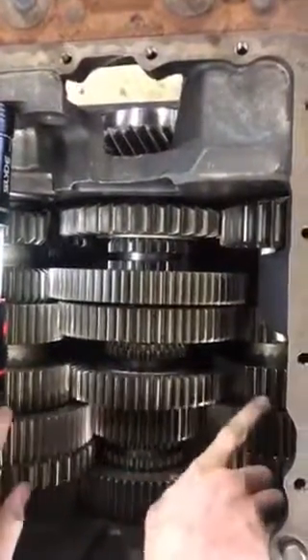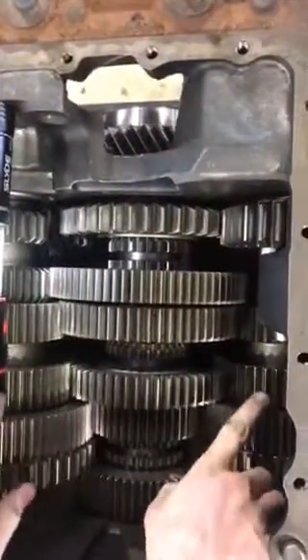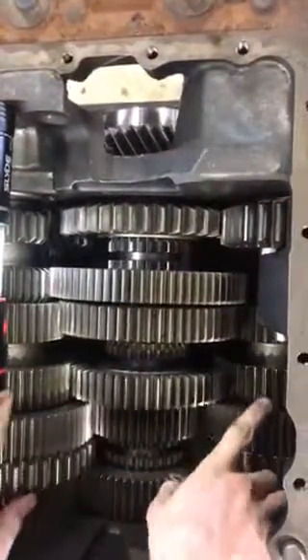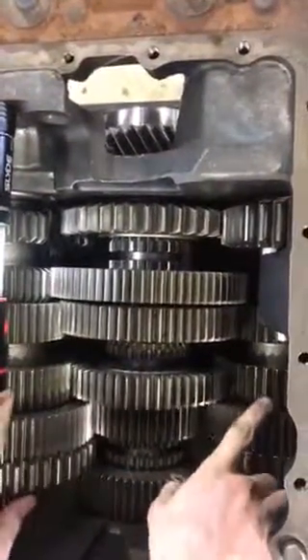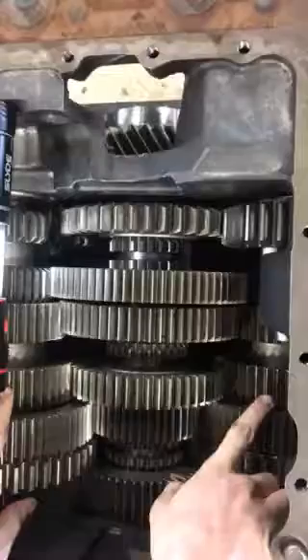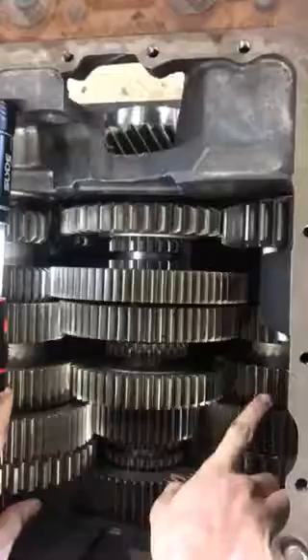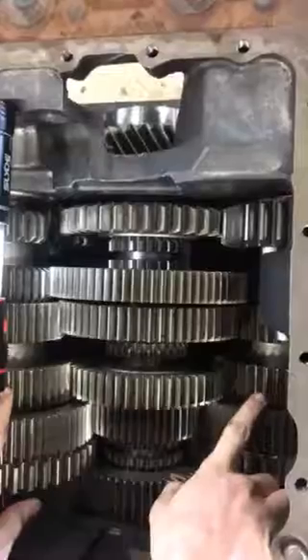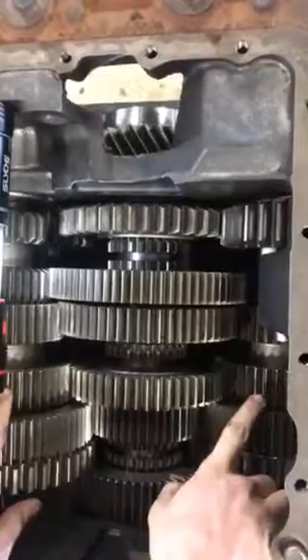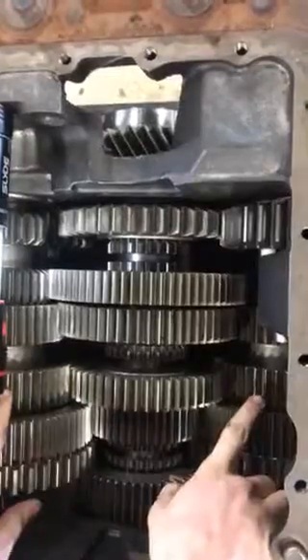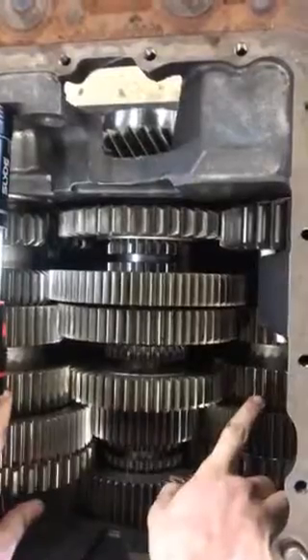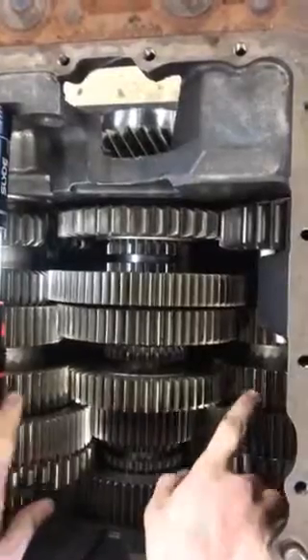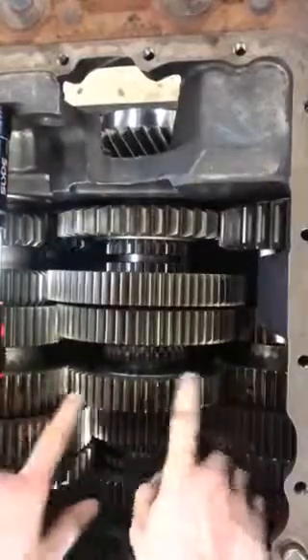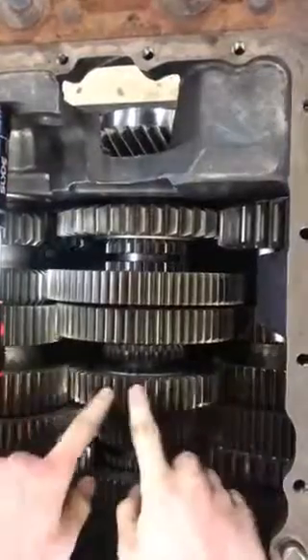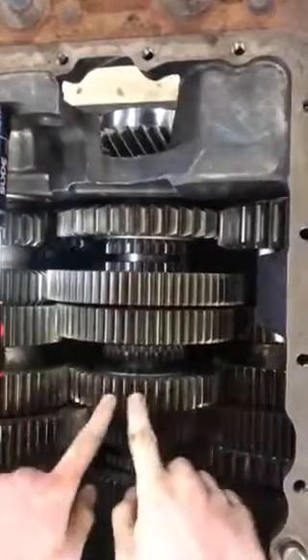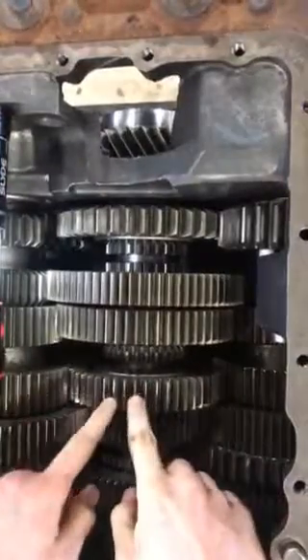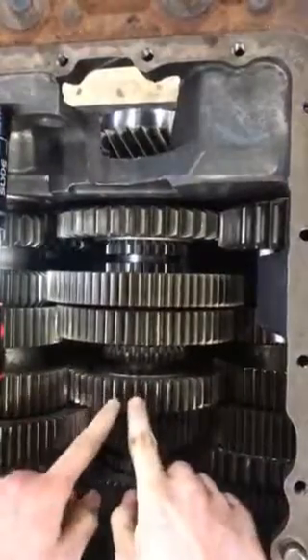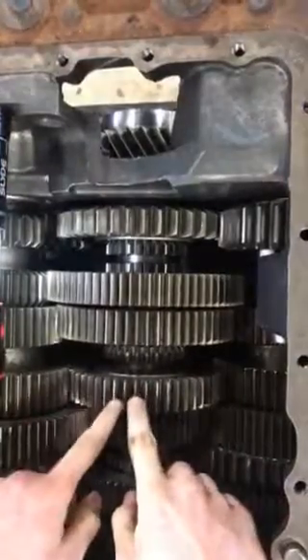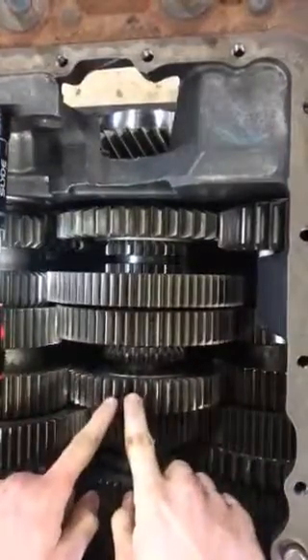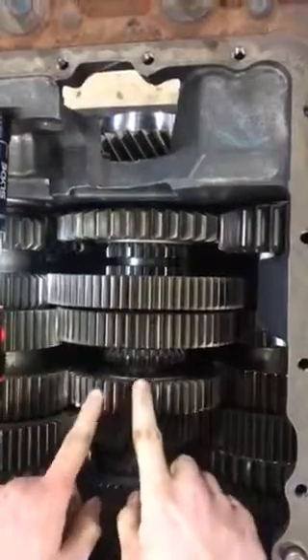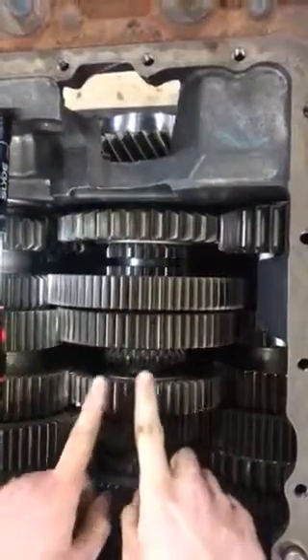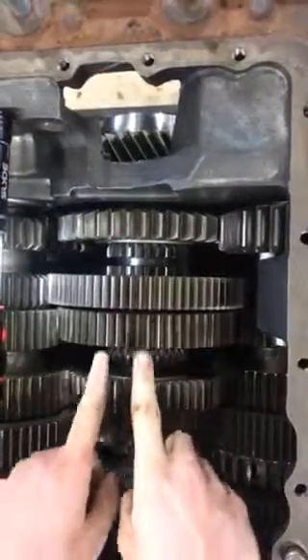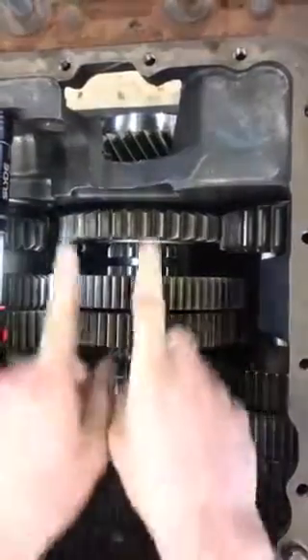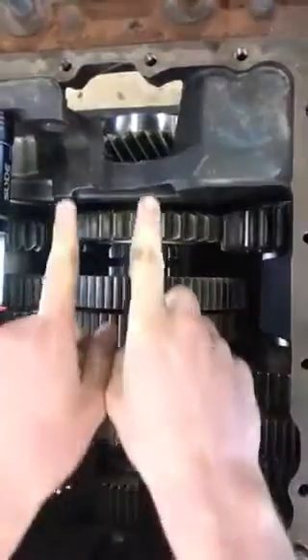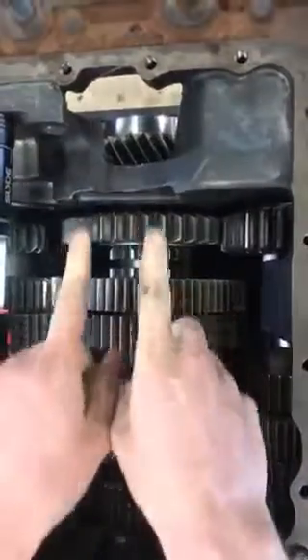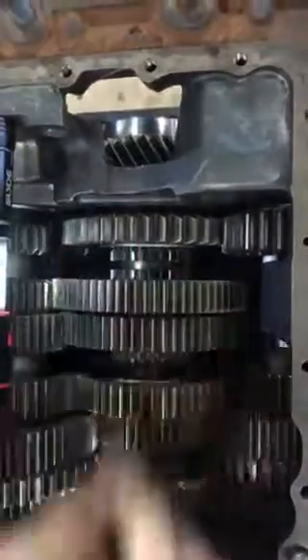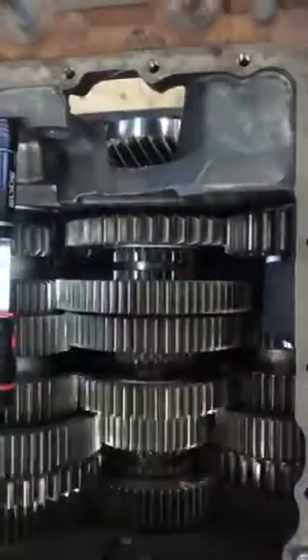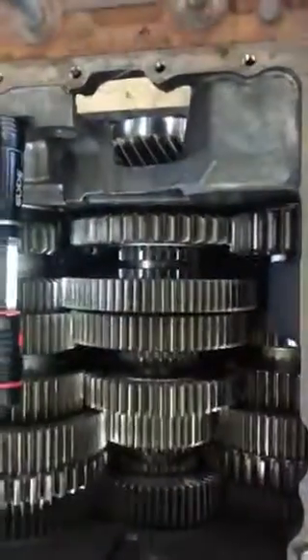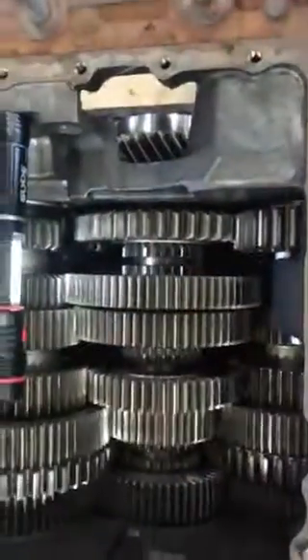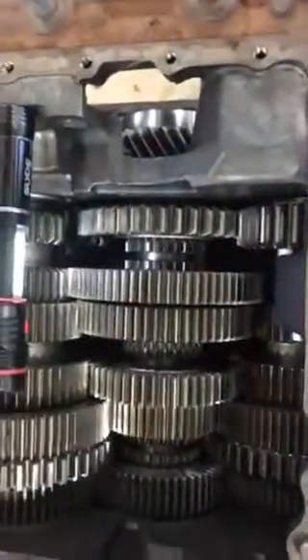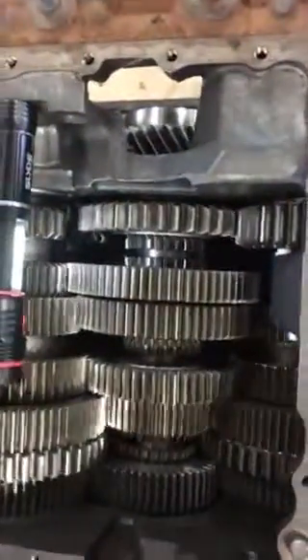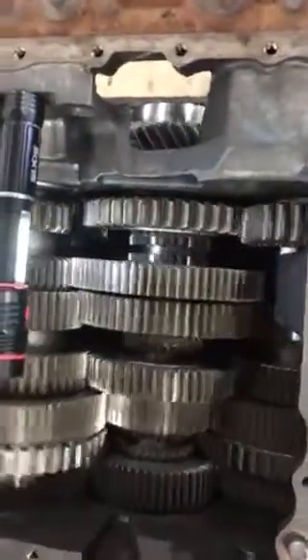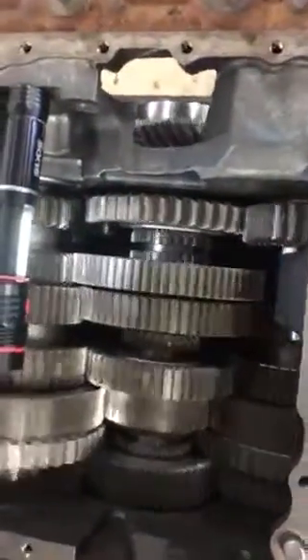Now the power is going to go into third gear and then all the way through the main shaft out the output shaft.